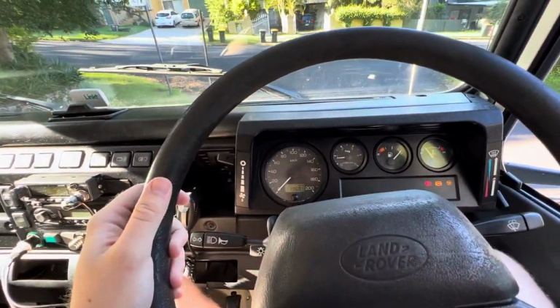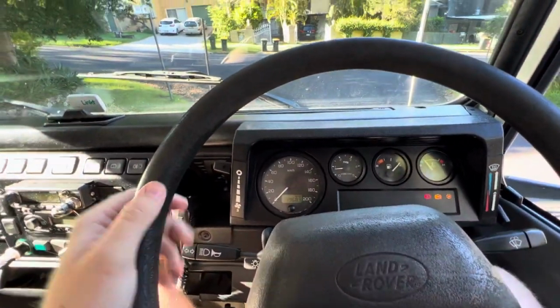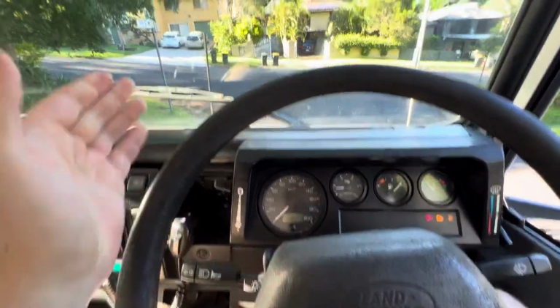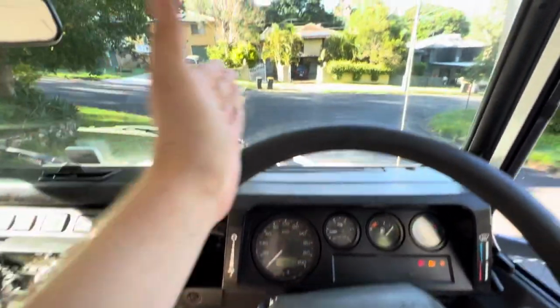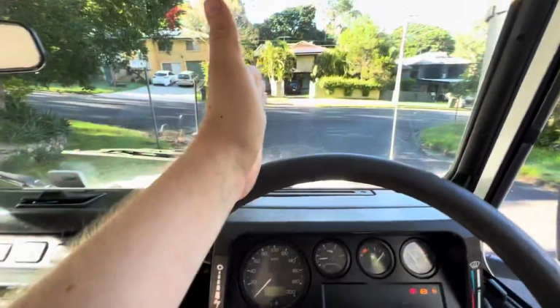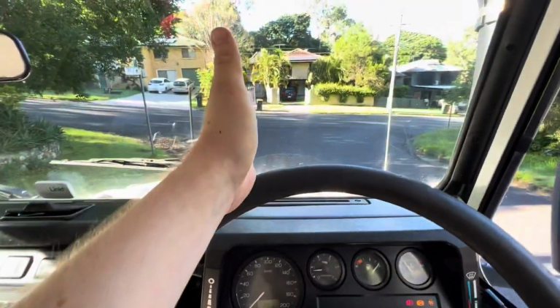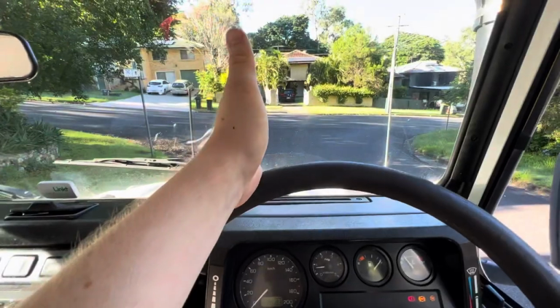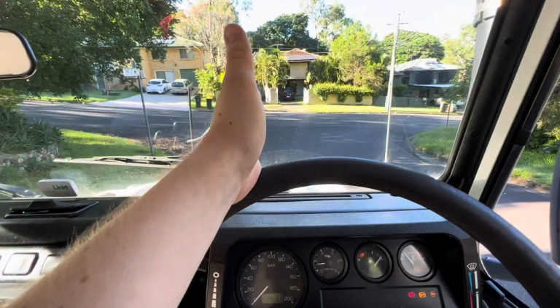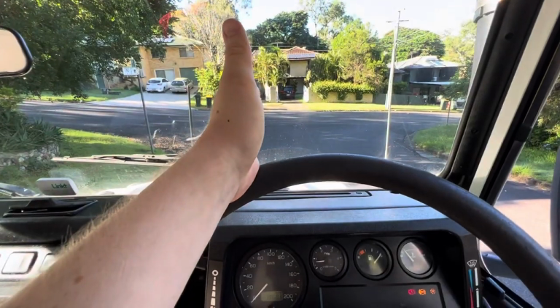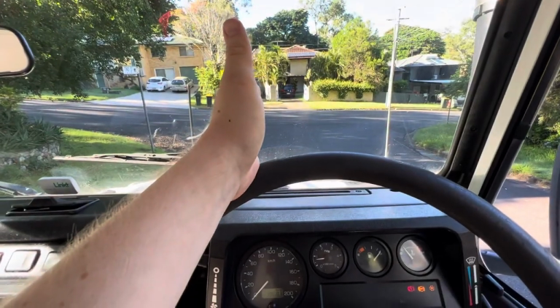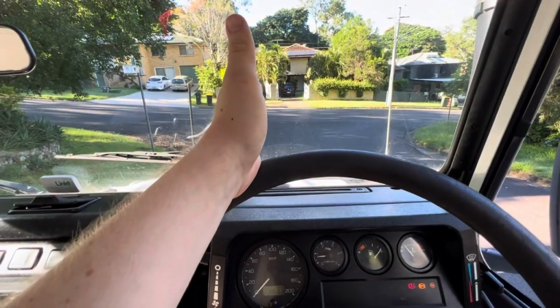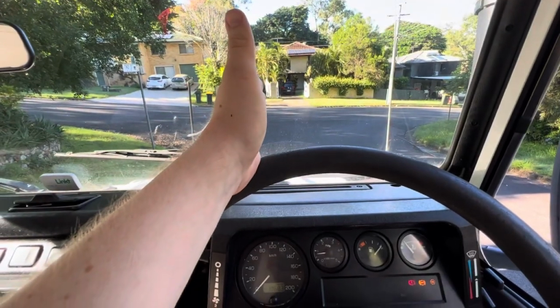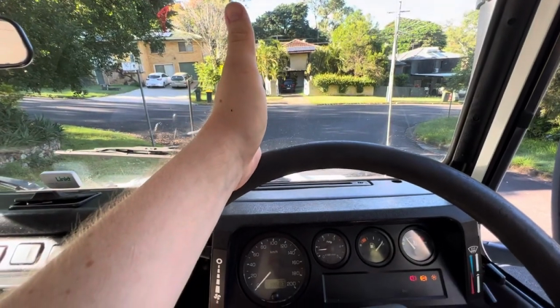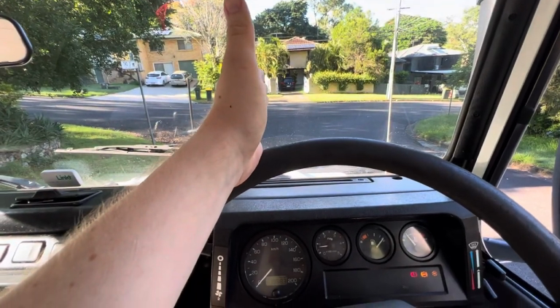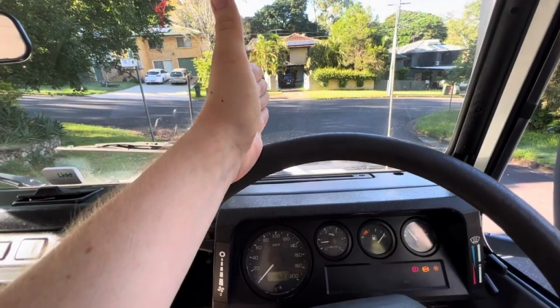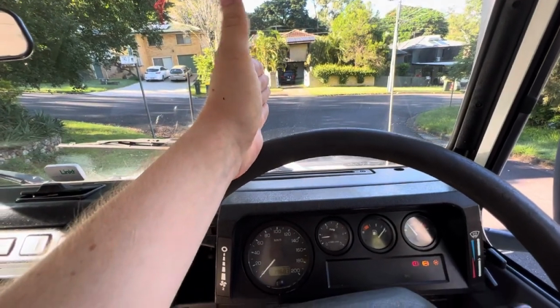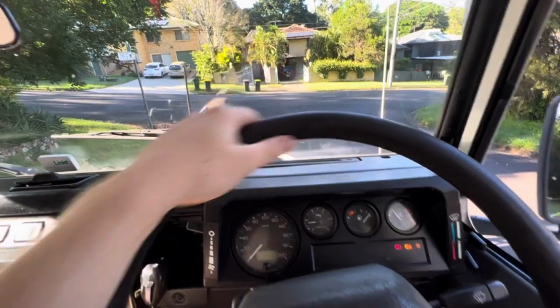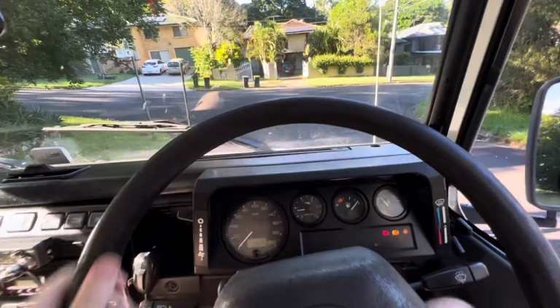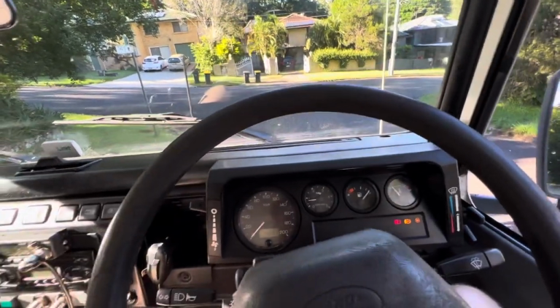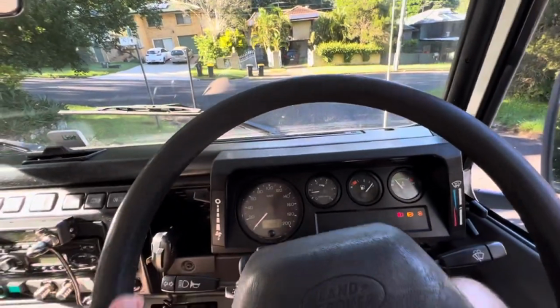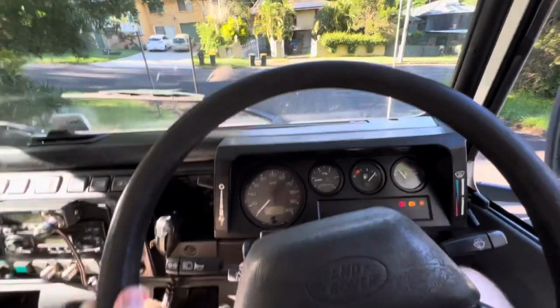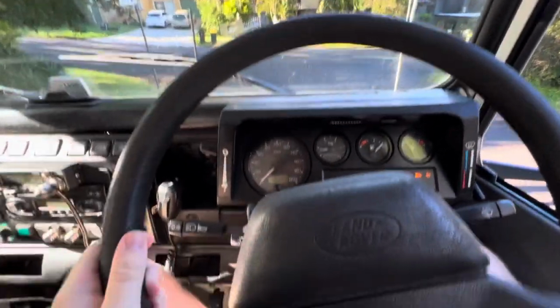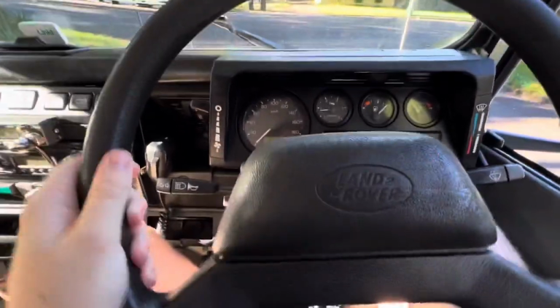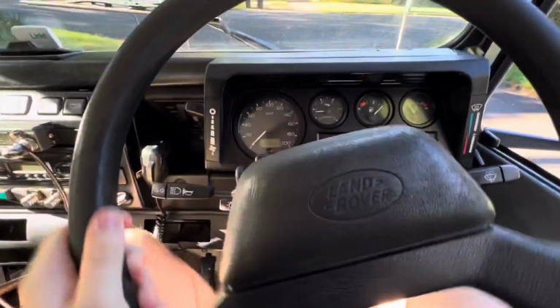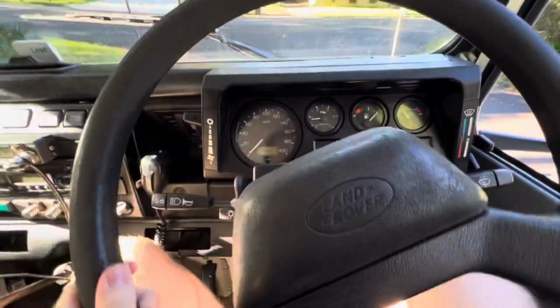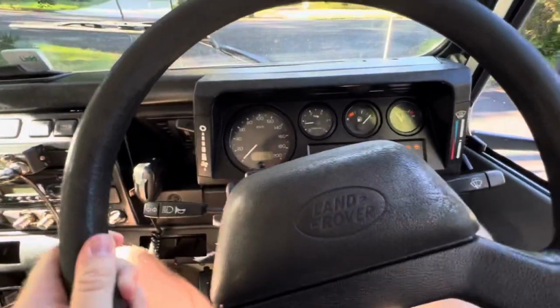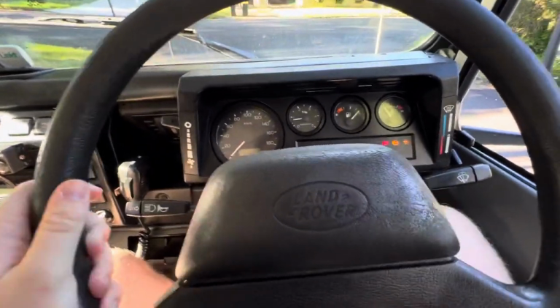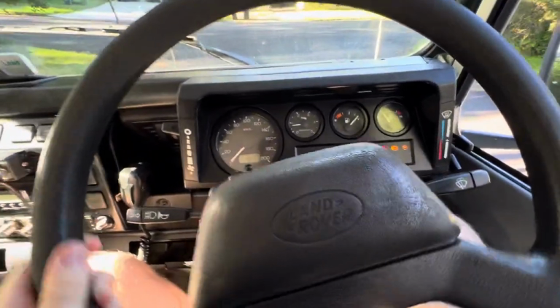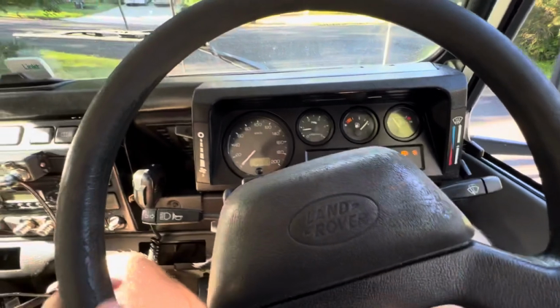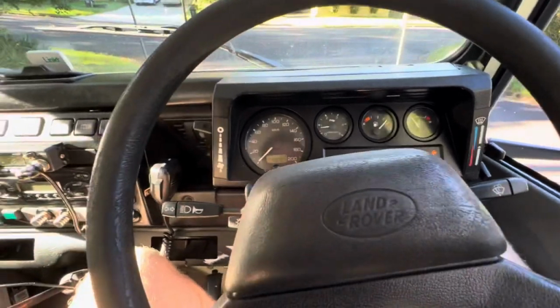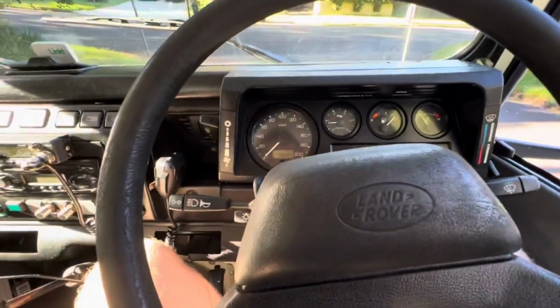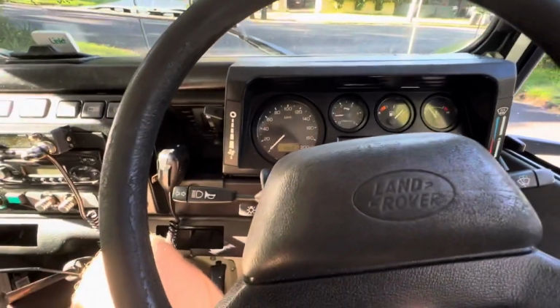If your home is in a straight line then you can get home, but if it's not you're going to have a bit of trouble because the steering is still locked.